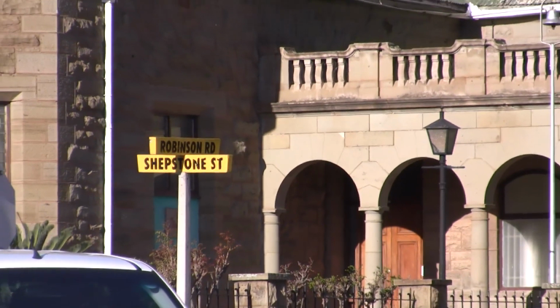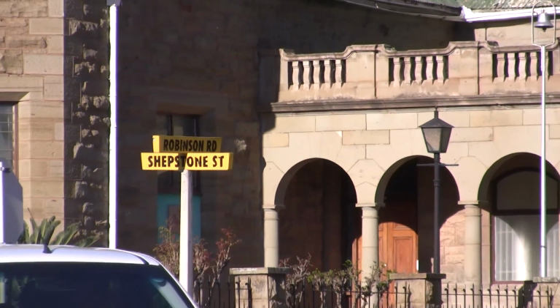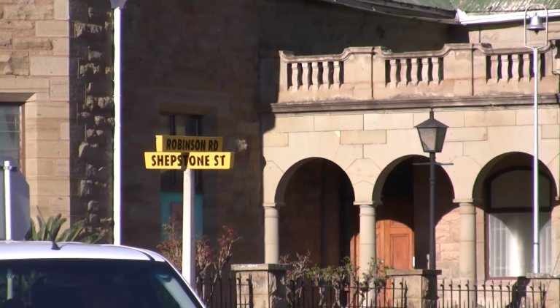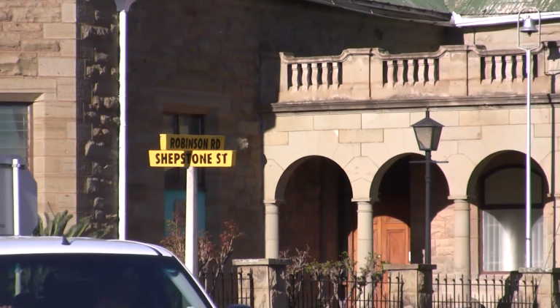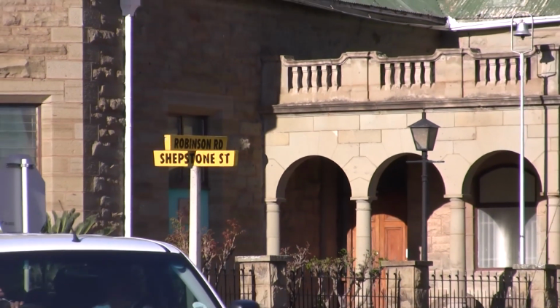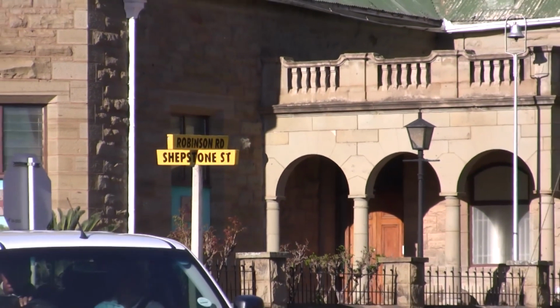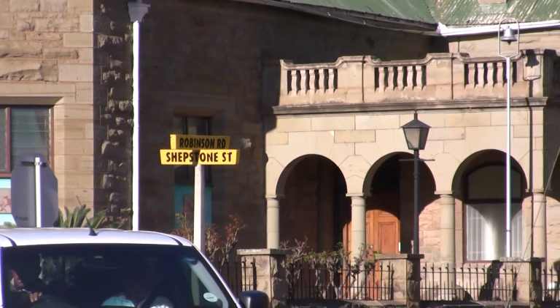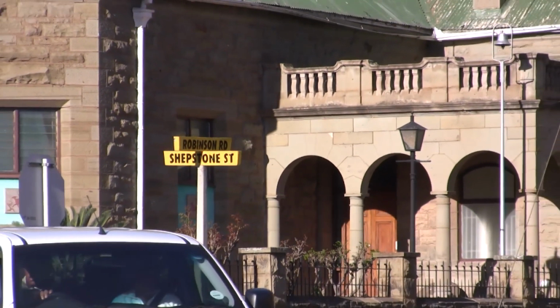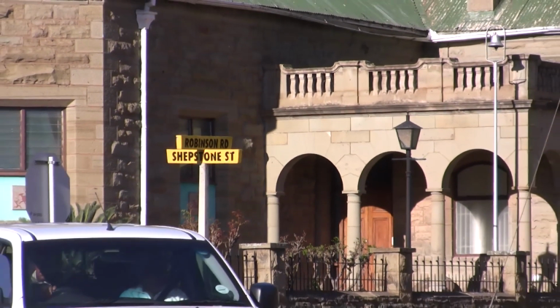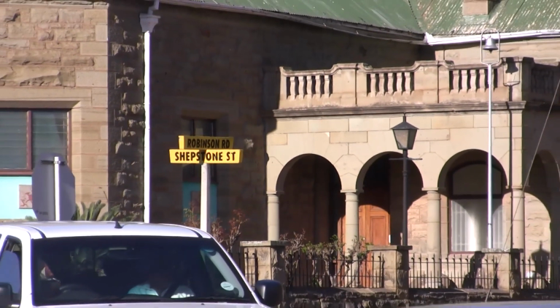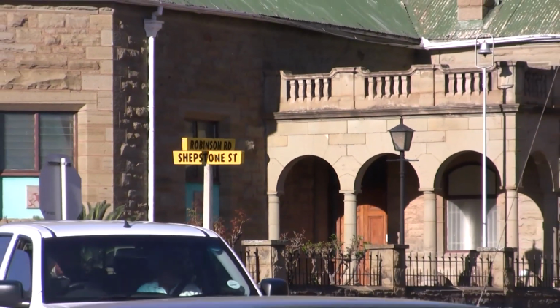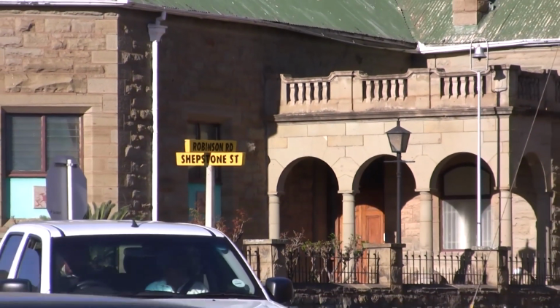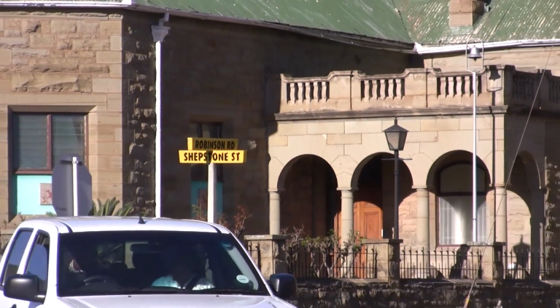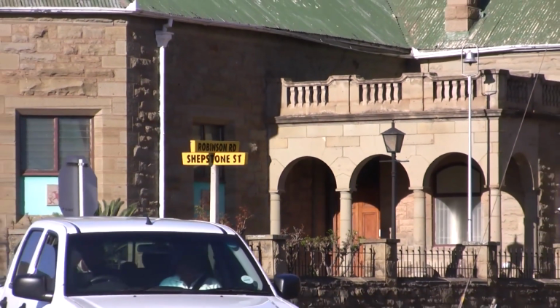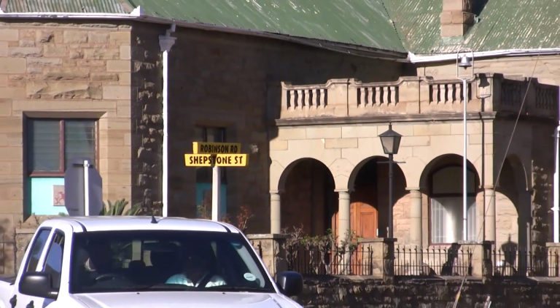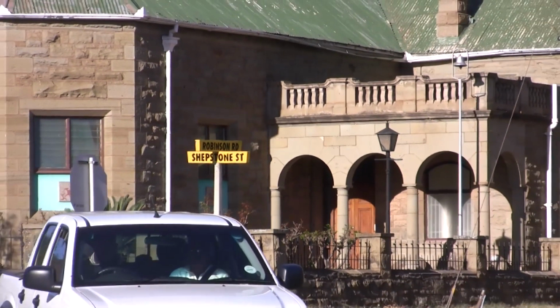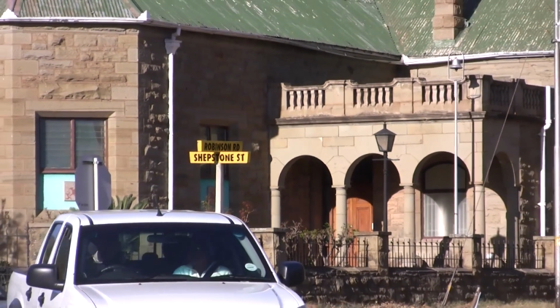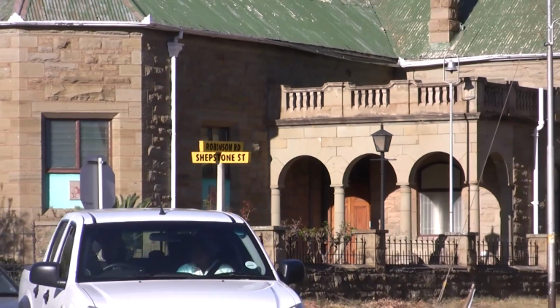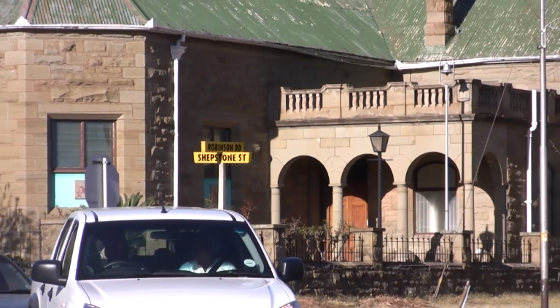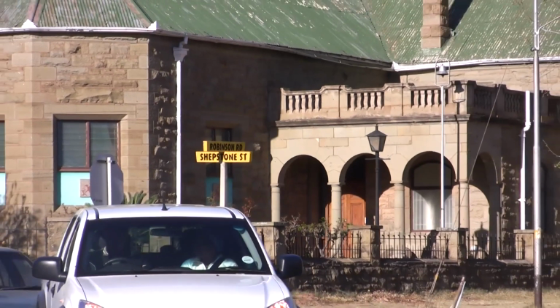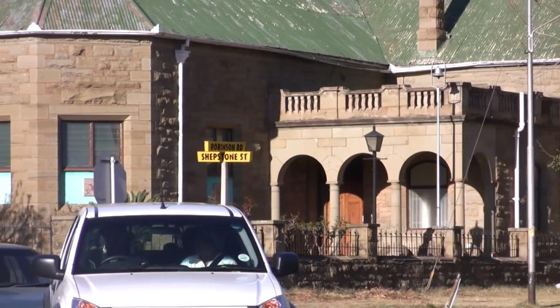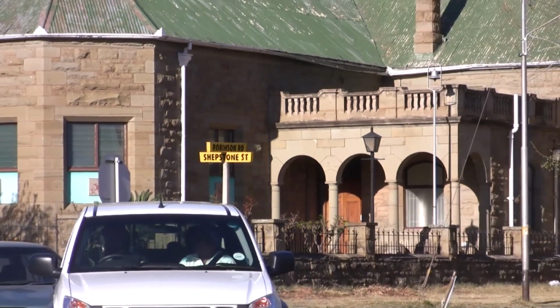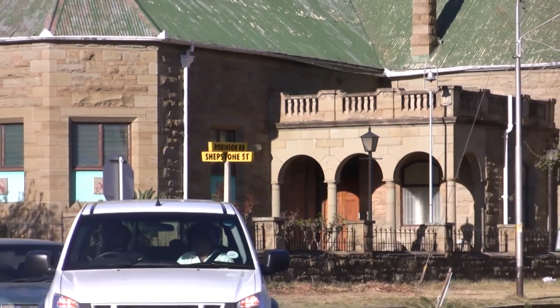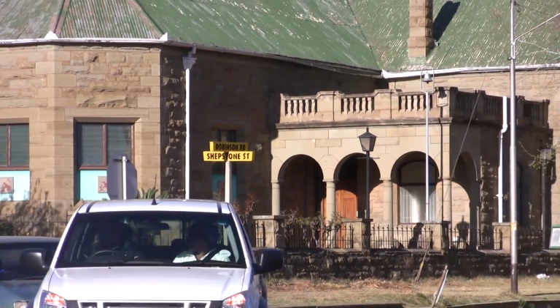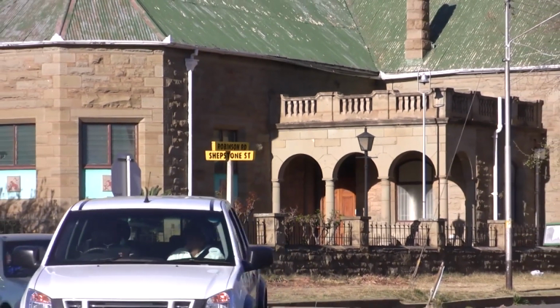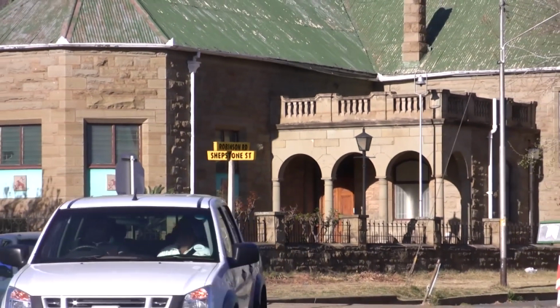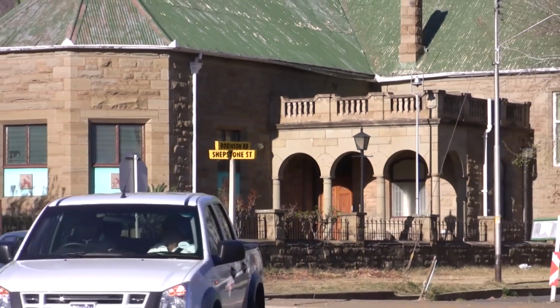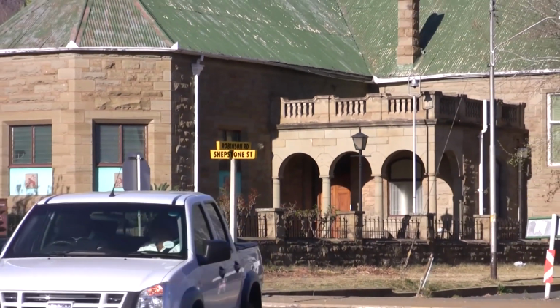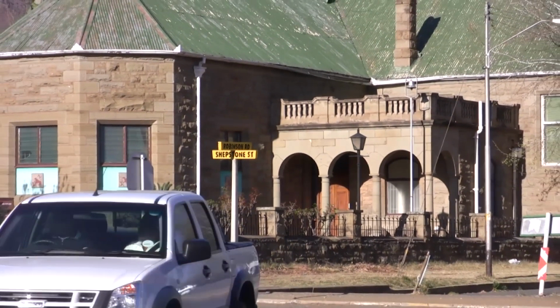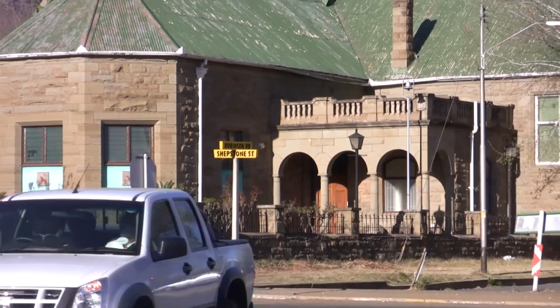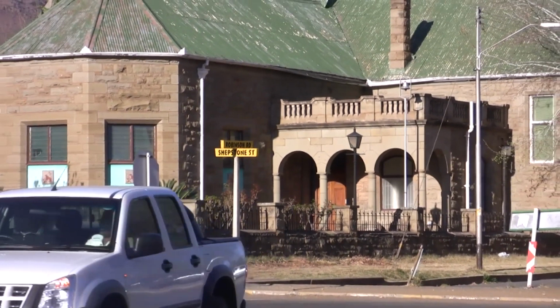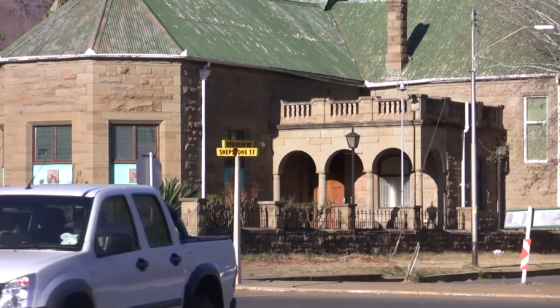This is the Frontier Museum opposite the Memorial Gardens at Shepson Street. It was once used as a school.